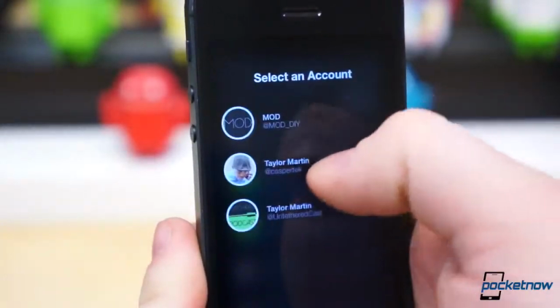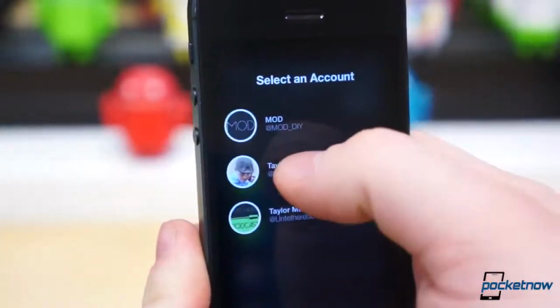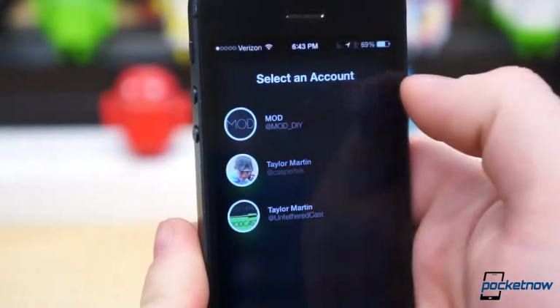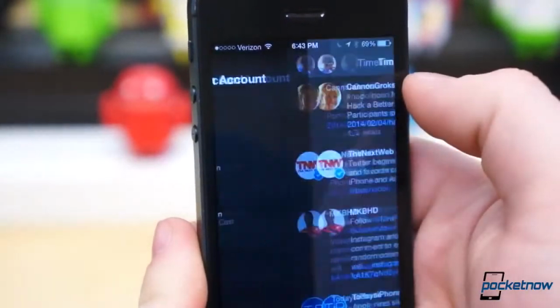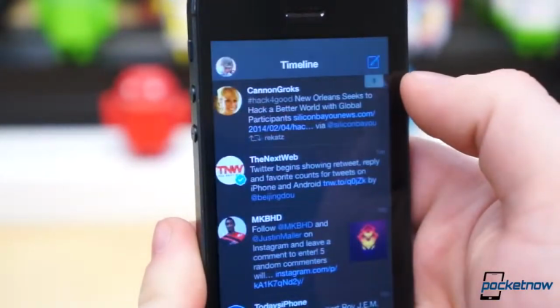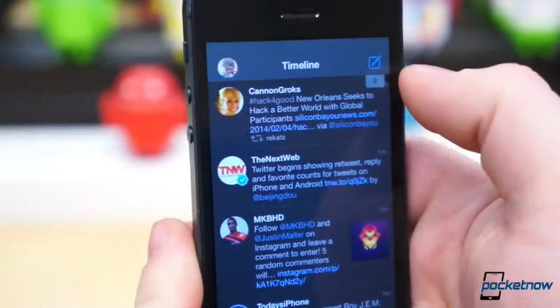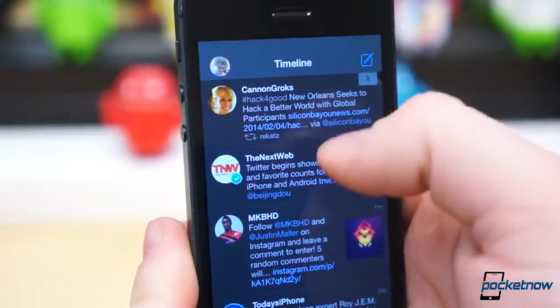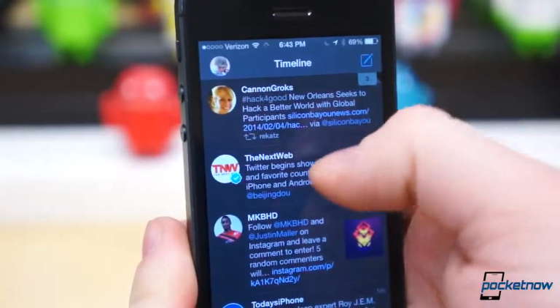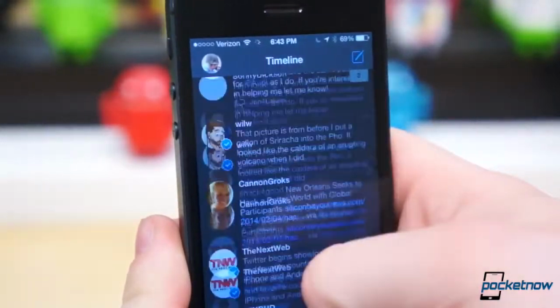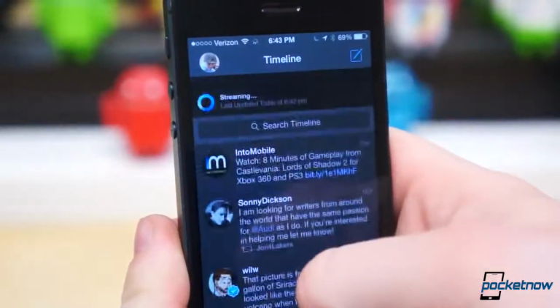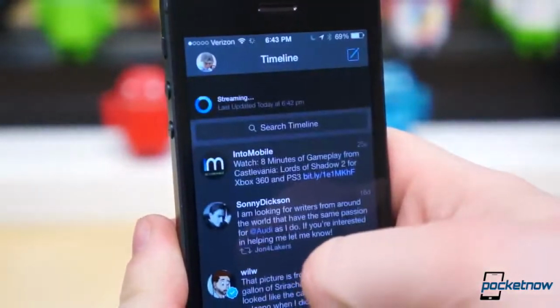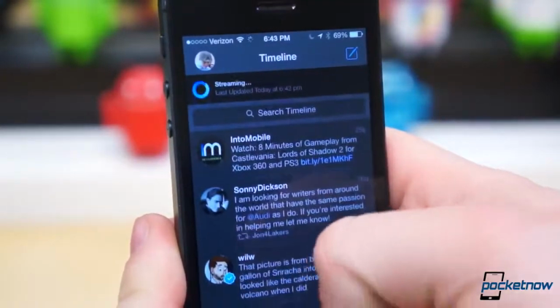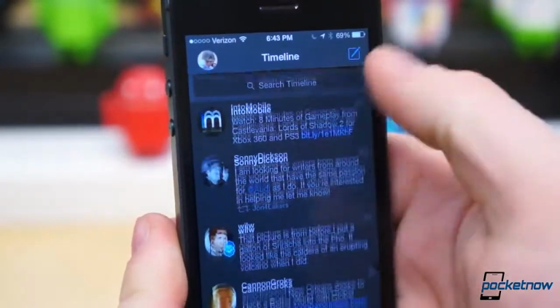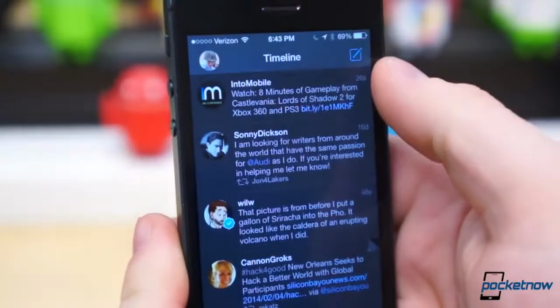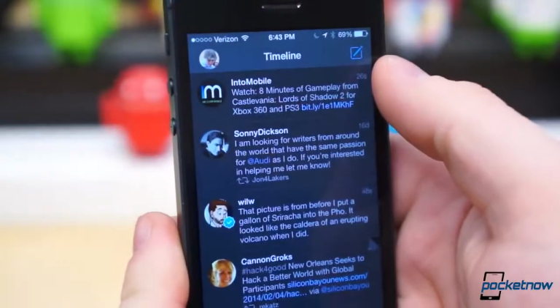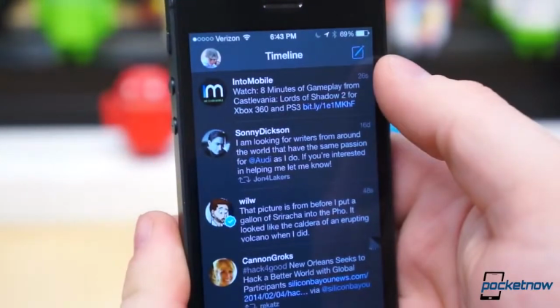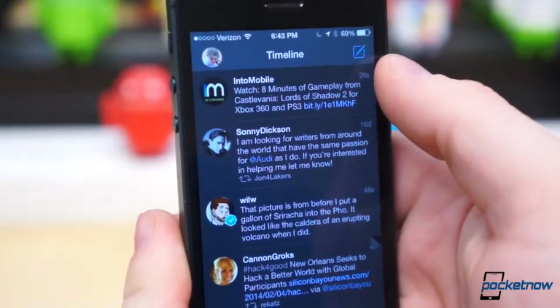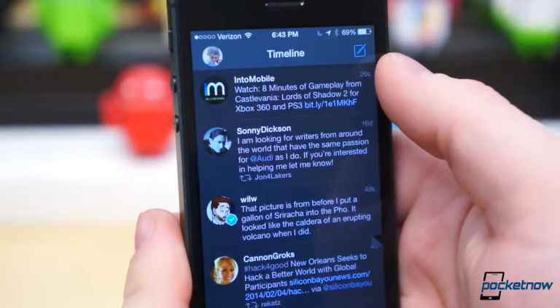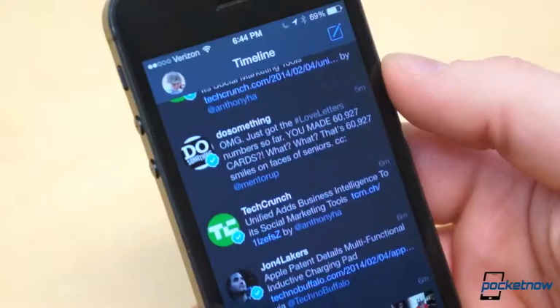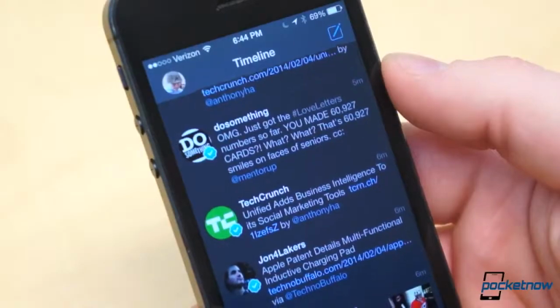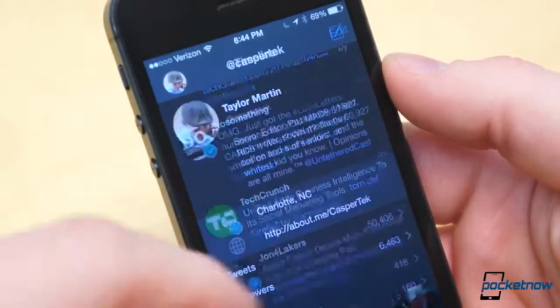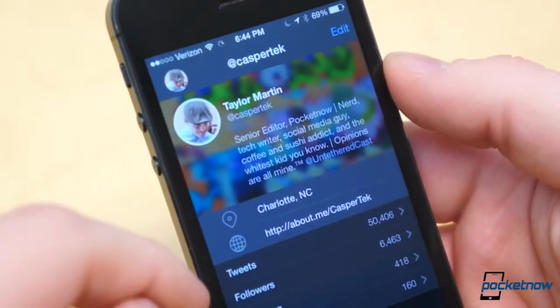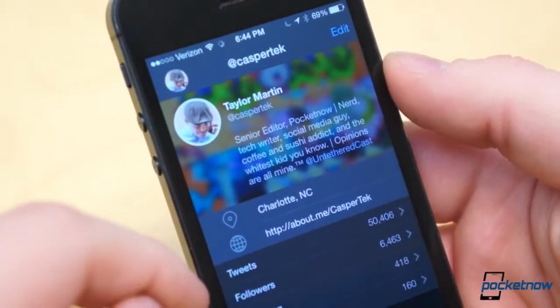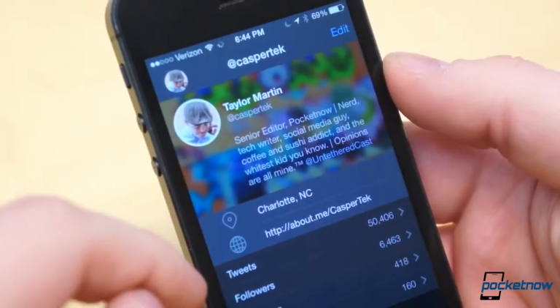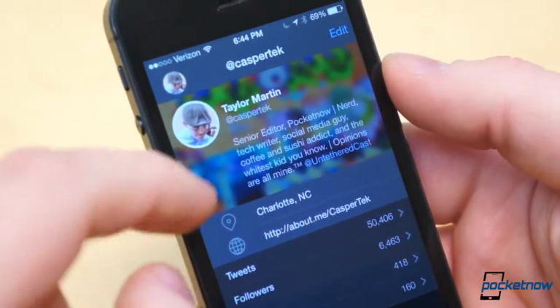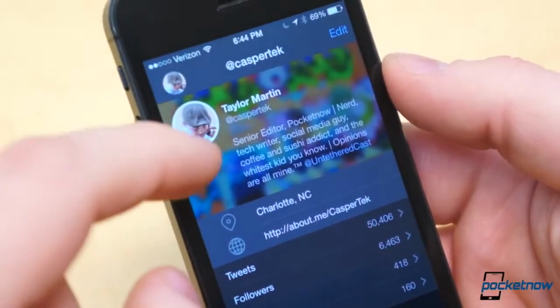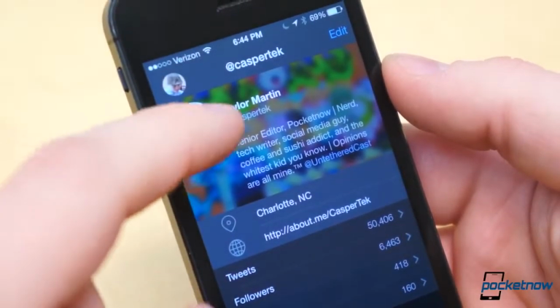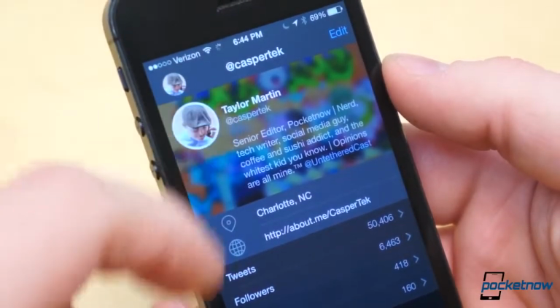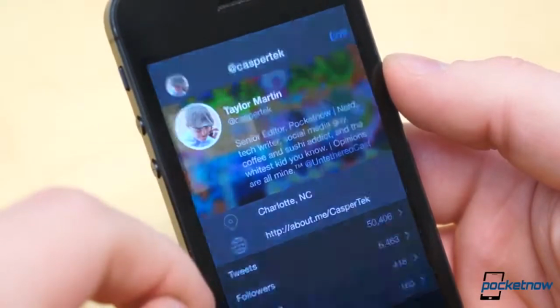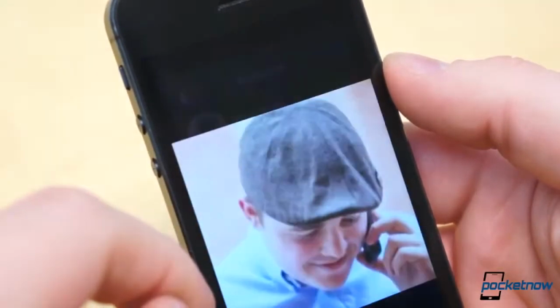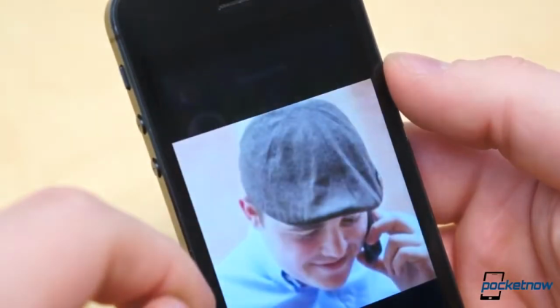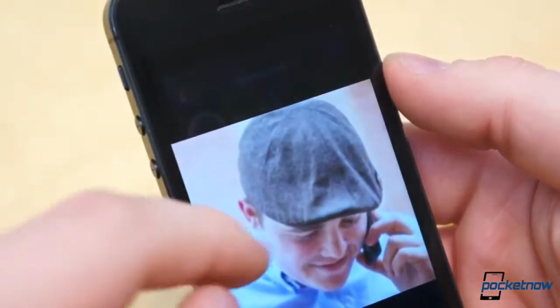Tweetbot 3 is available for $4.99, but you'll have to purchase the separate application for iPad, which is yet to be updated to match iOS 7, for another $4.99.